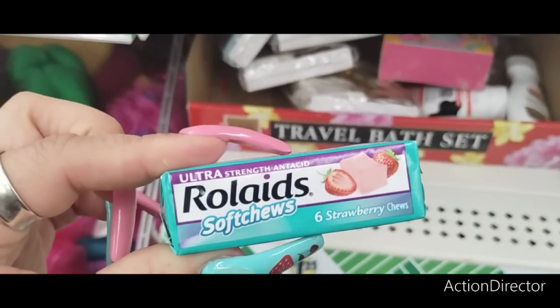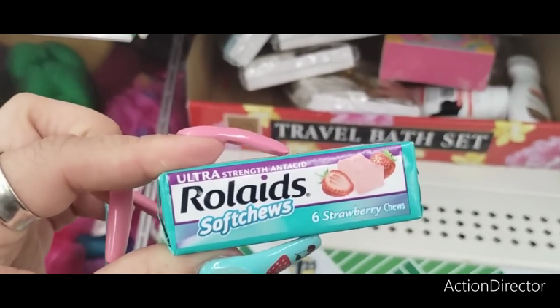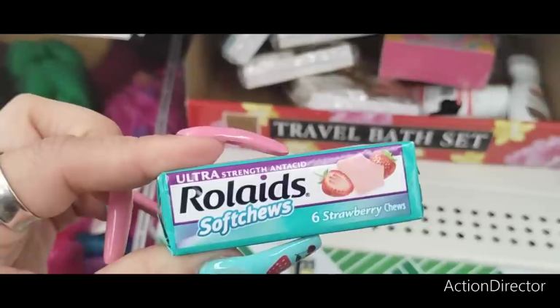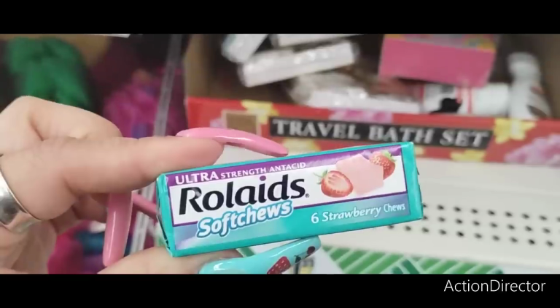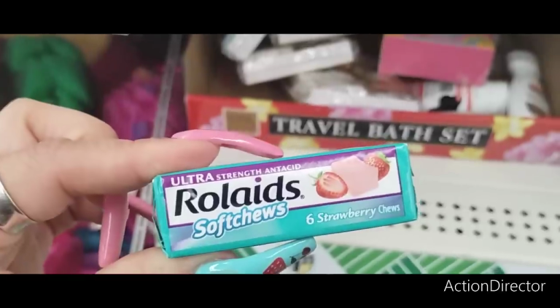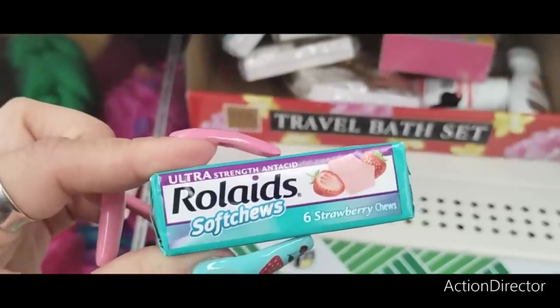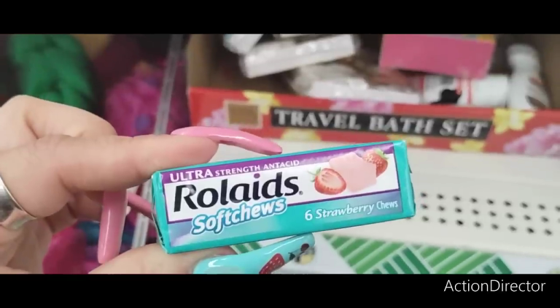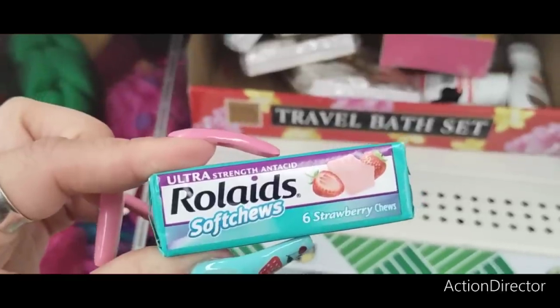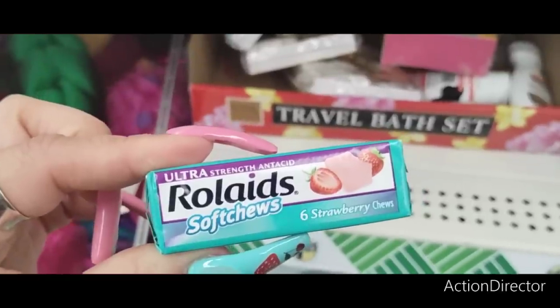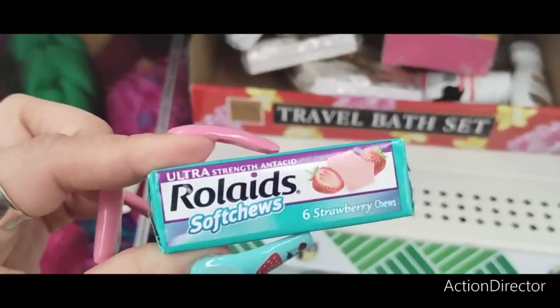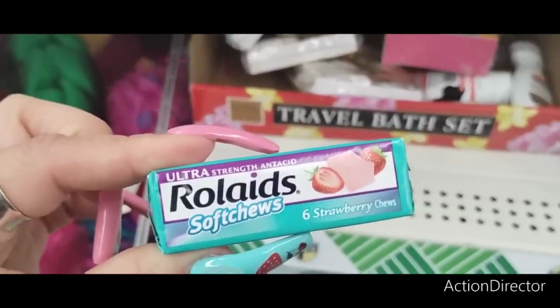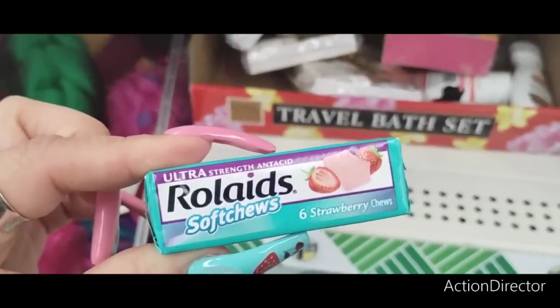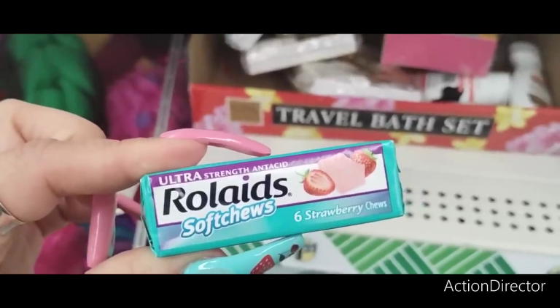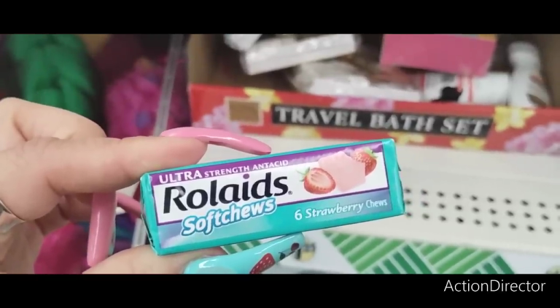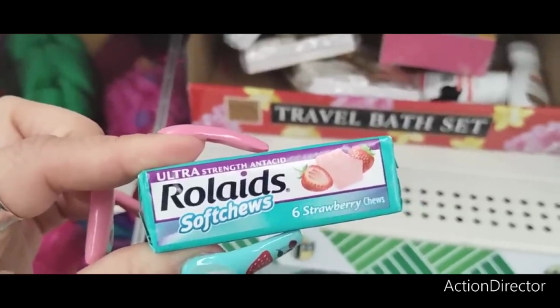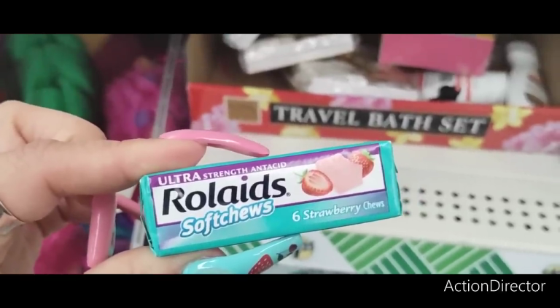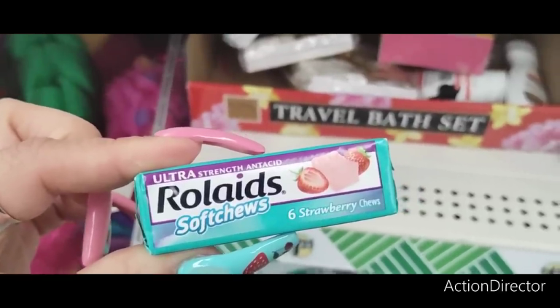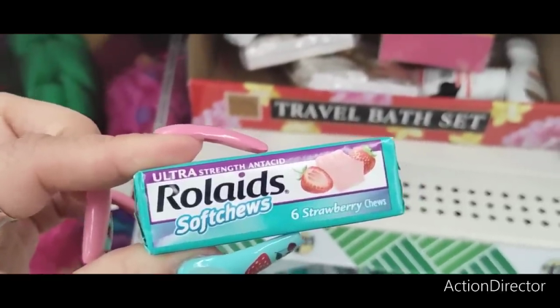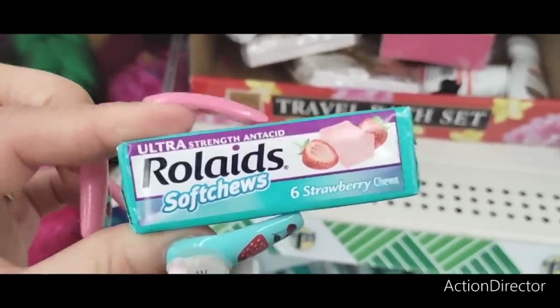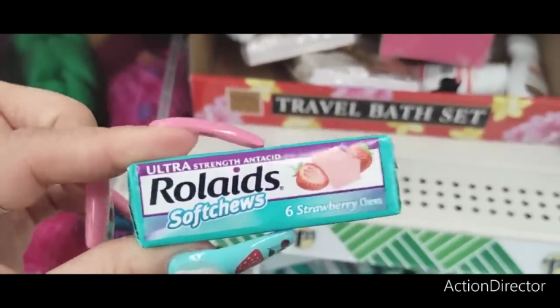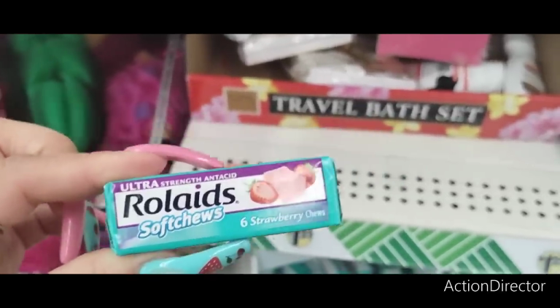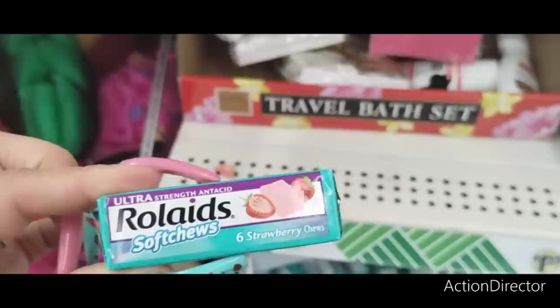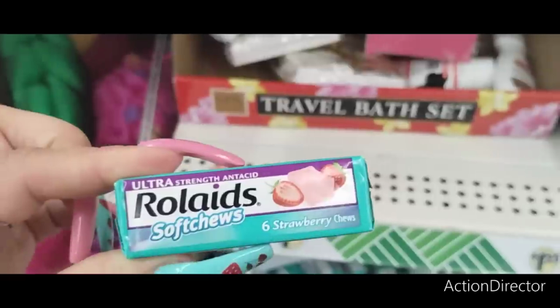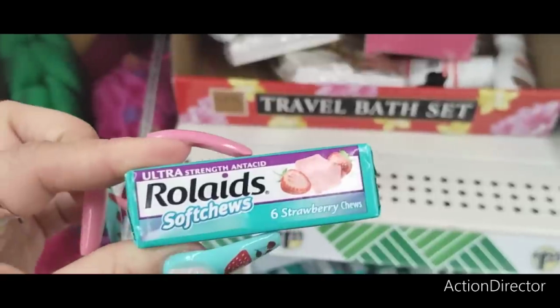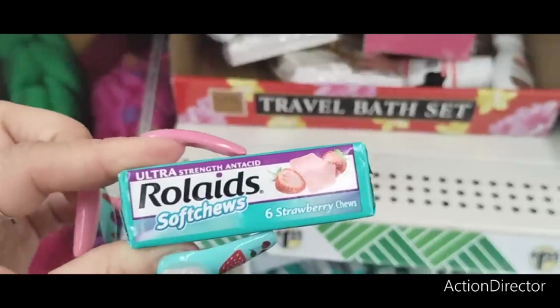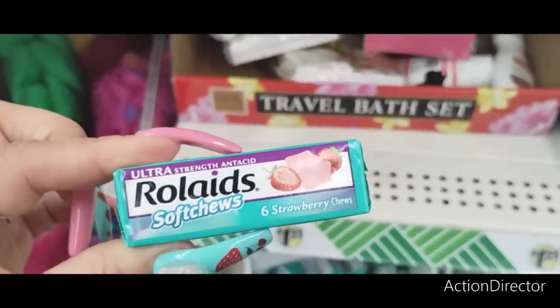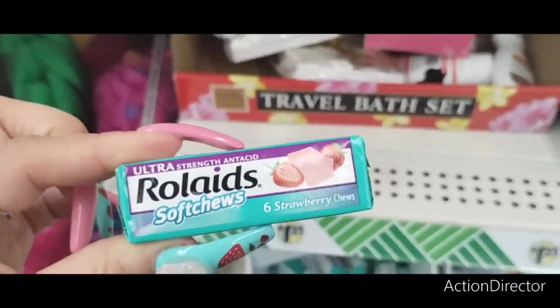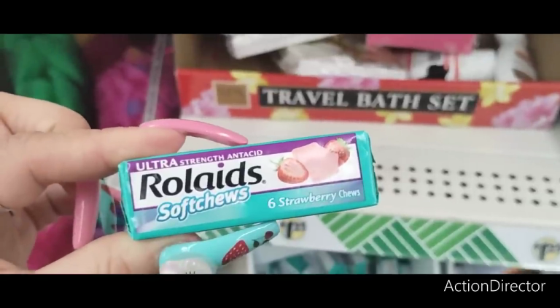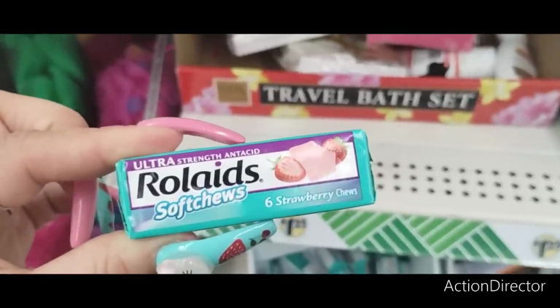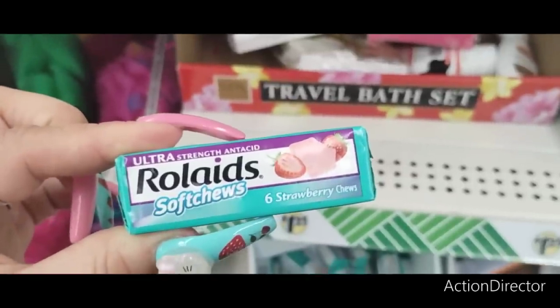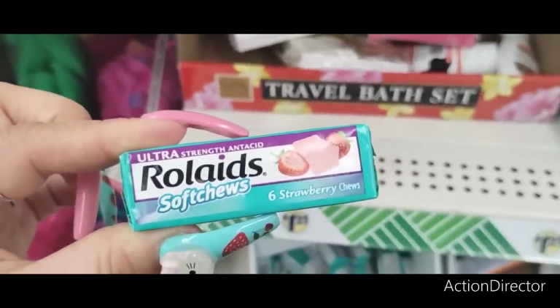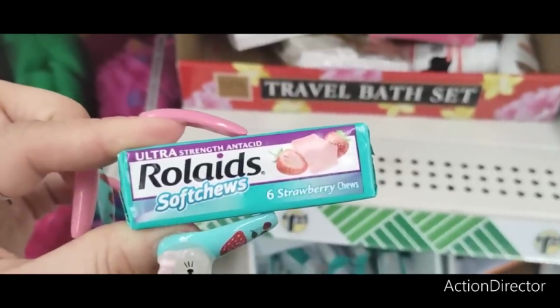These are soft chews and ultra-strength antacid, so it's a good deal, you guys. It's Rolaids, so there you go.